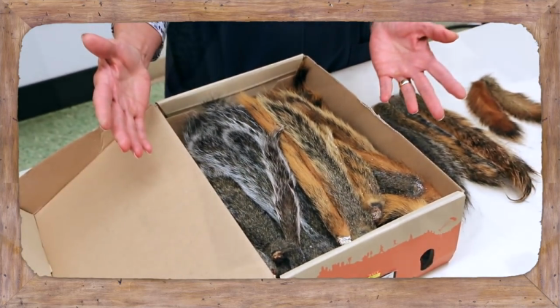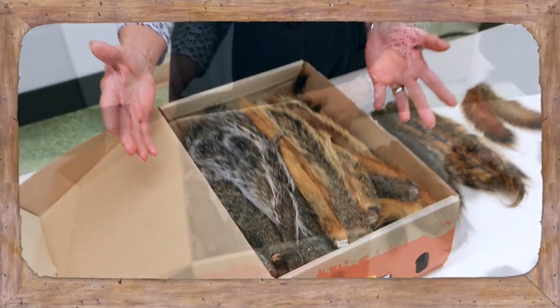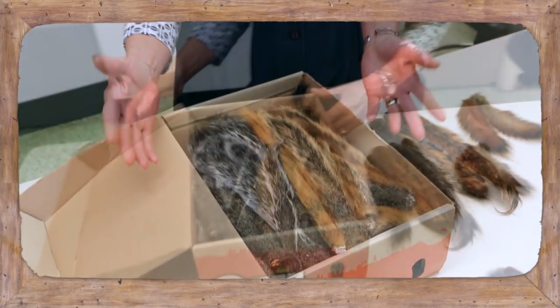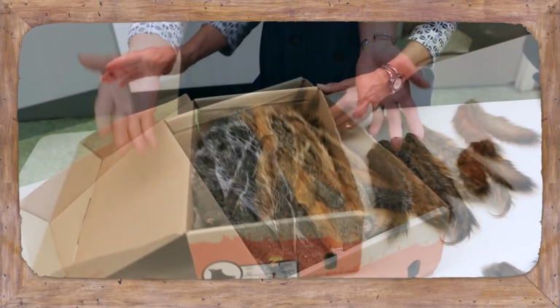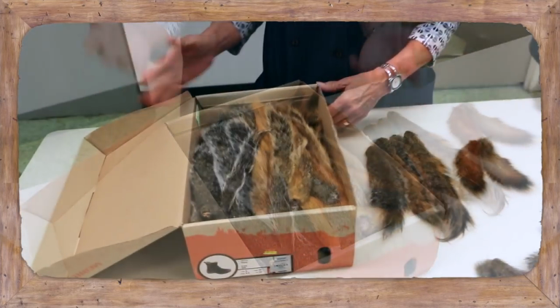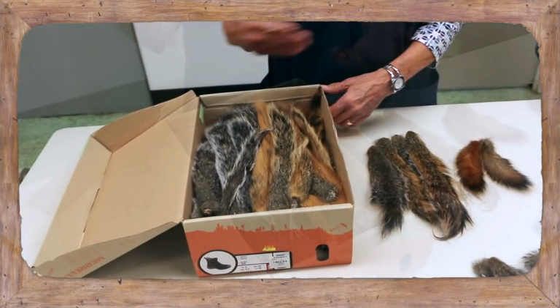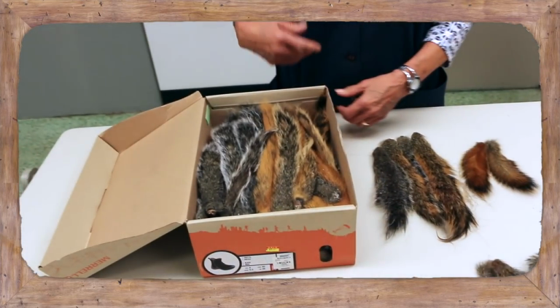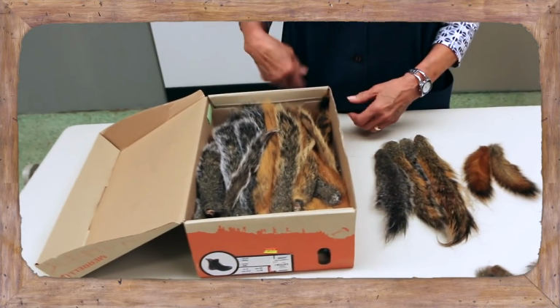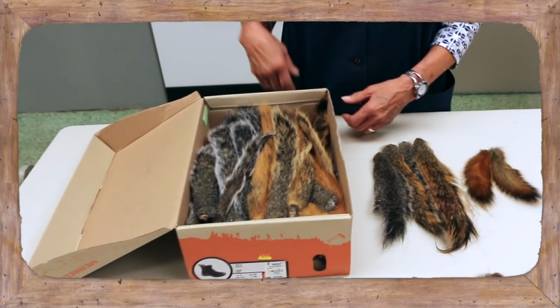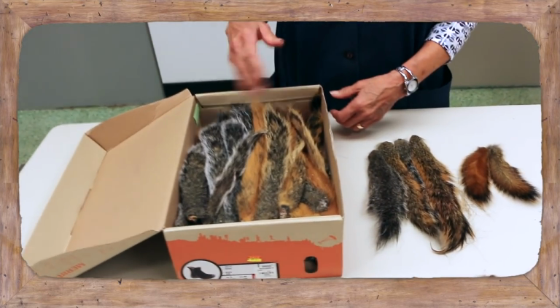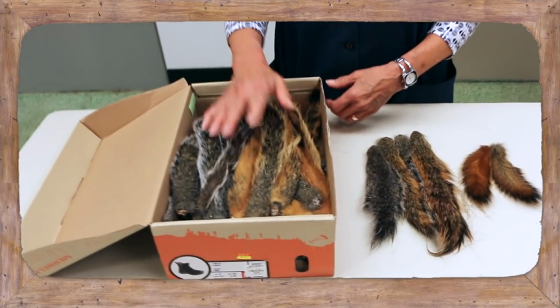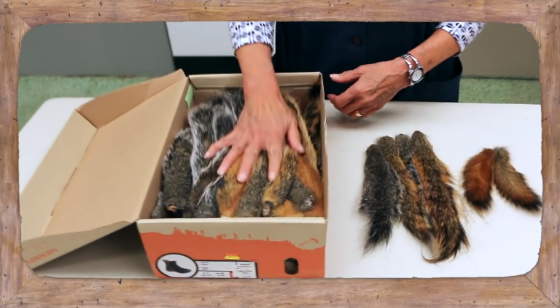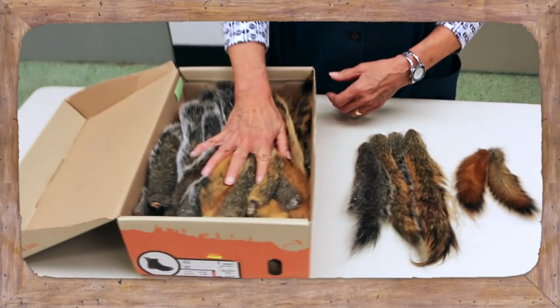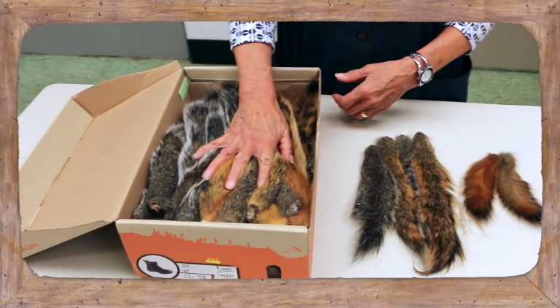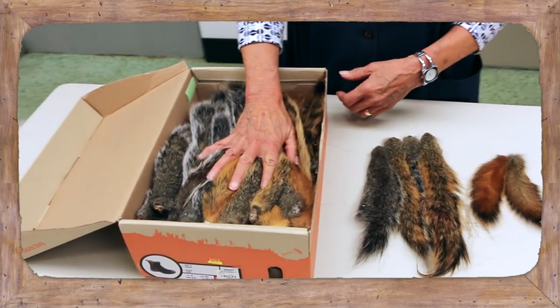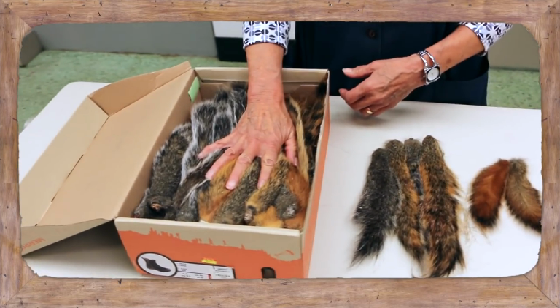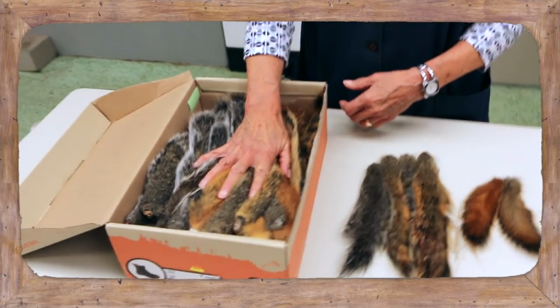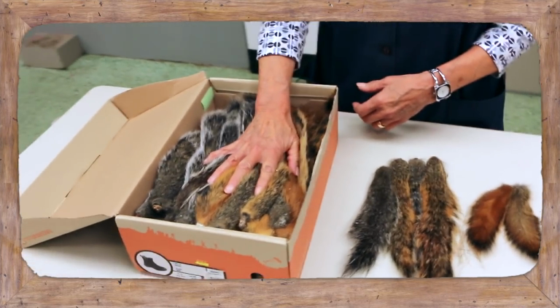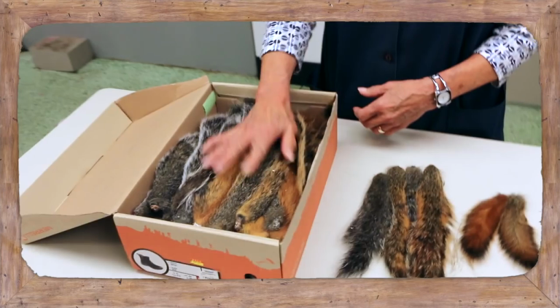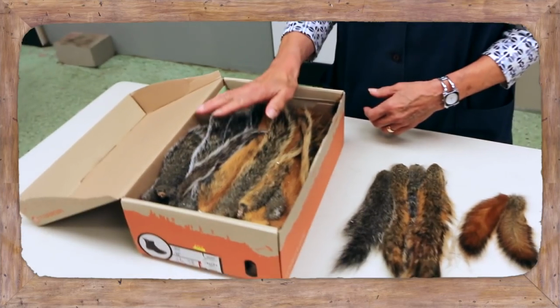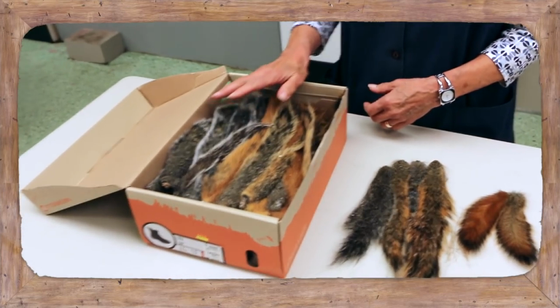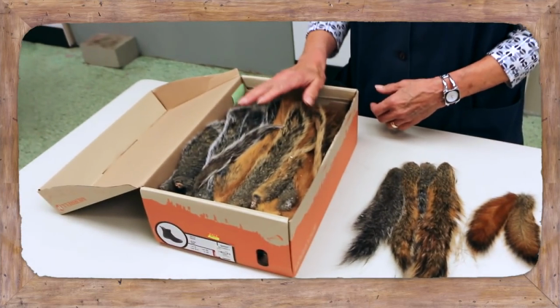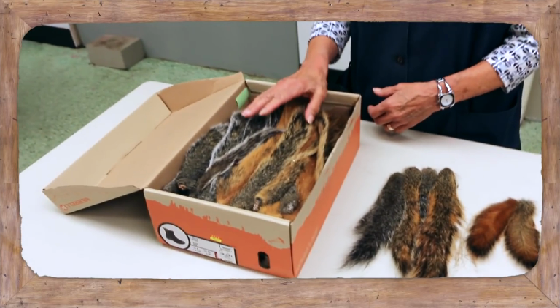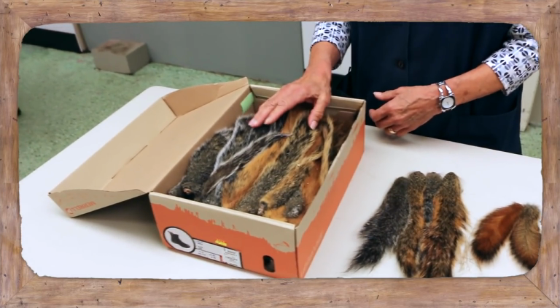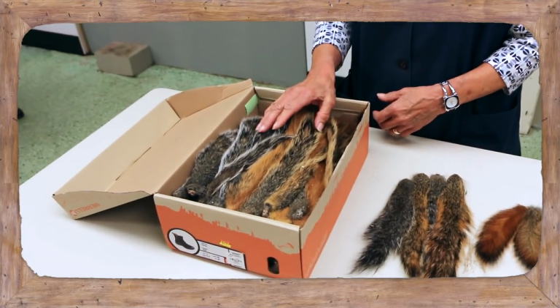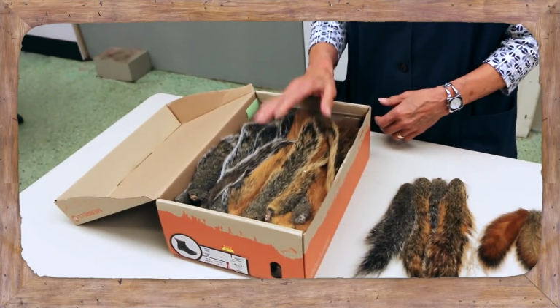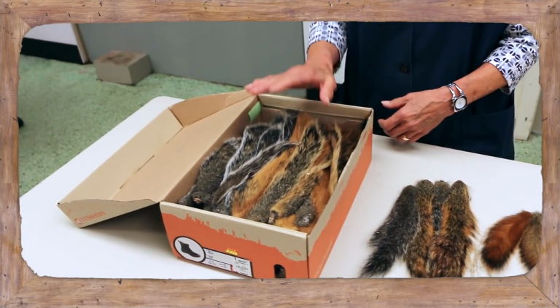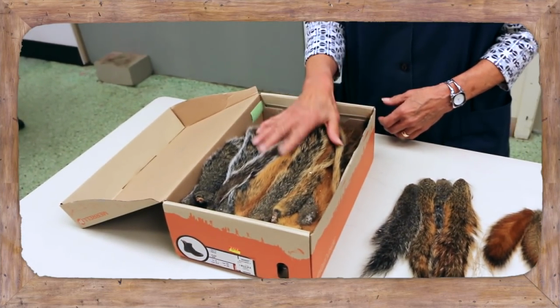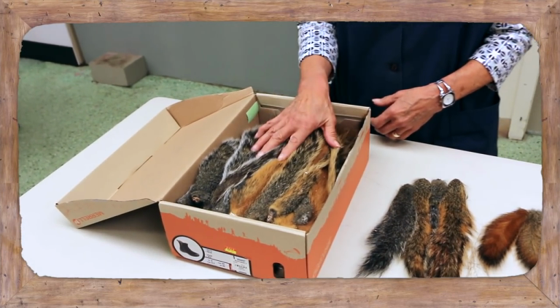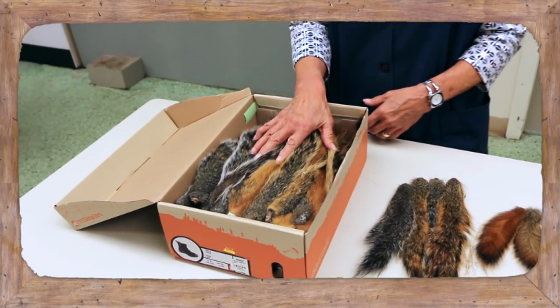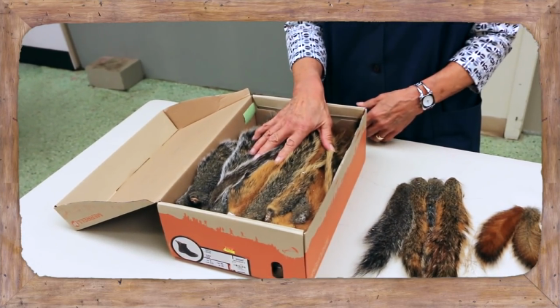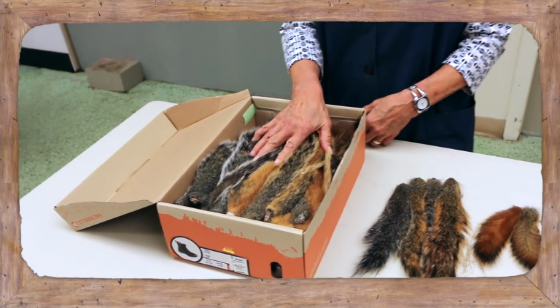Put your name on them — put your name inside and outside, and the amount of tails you have.